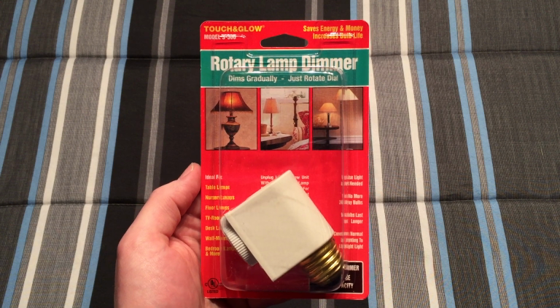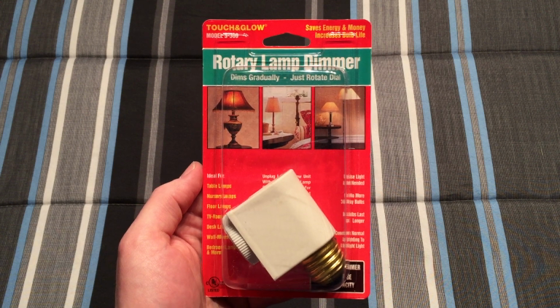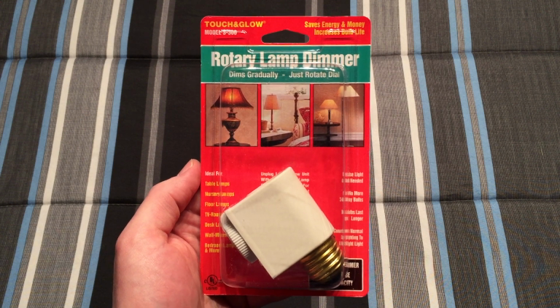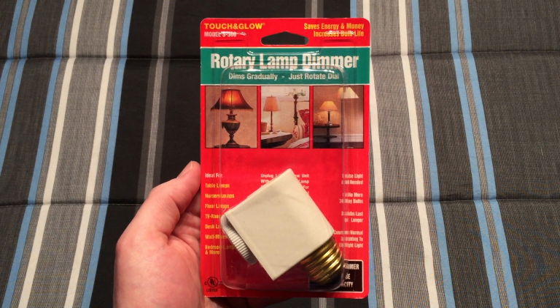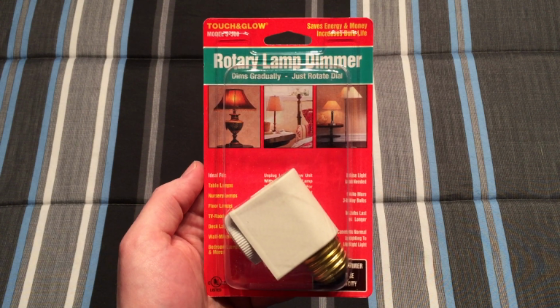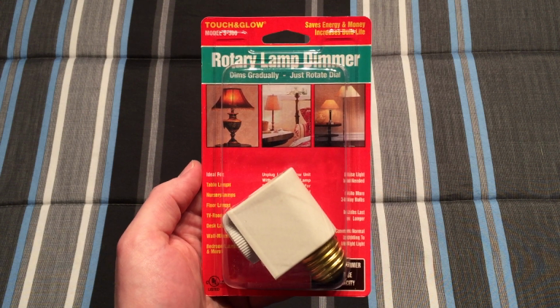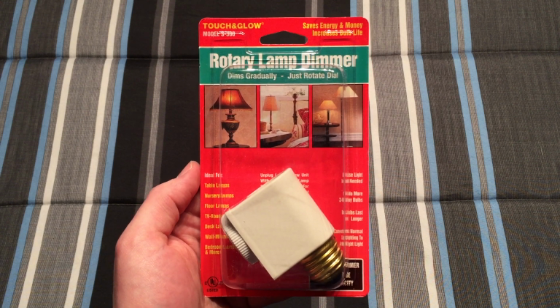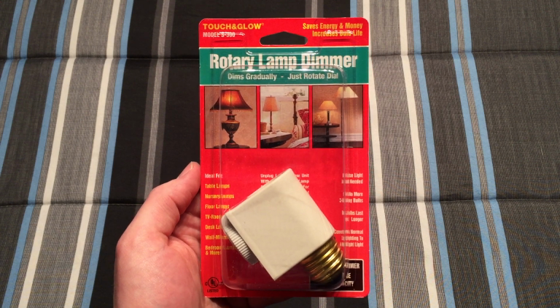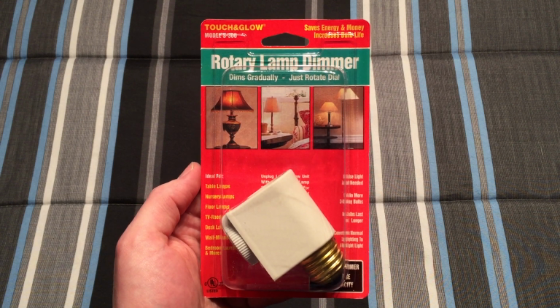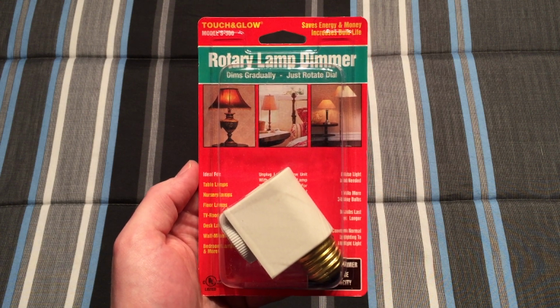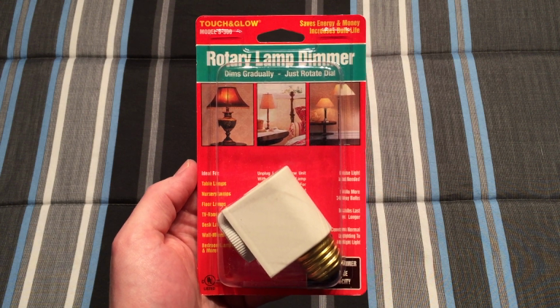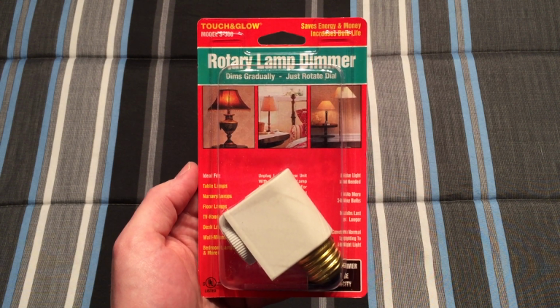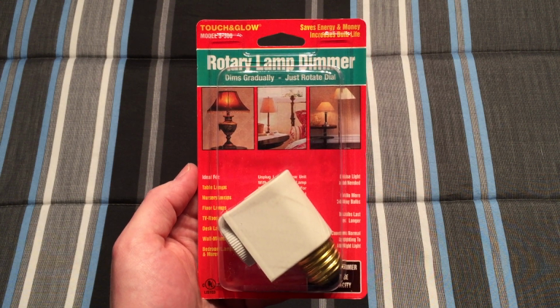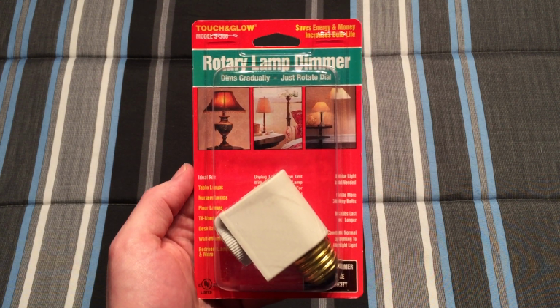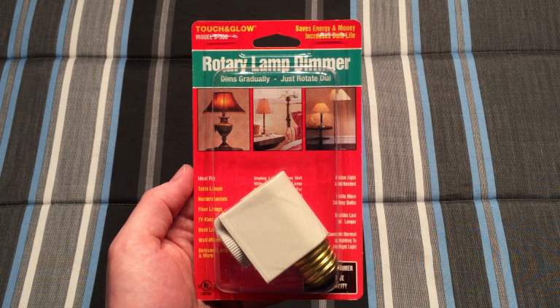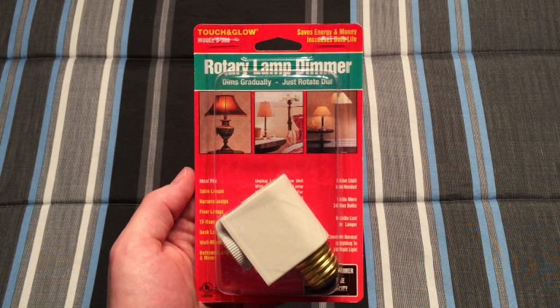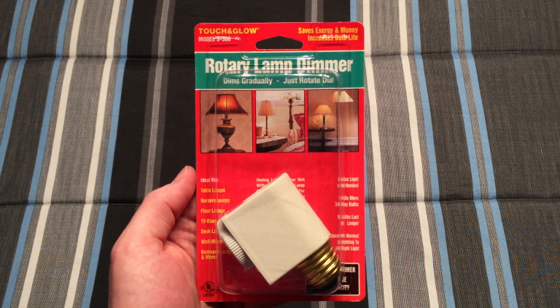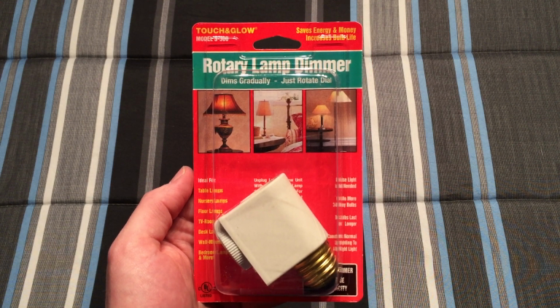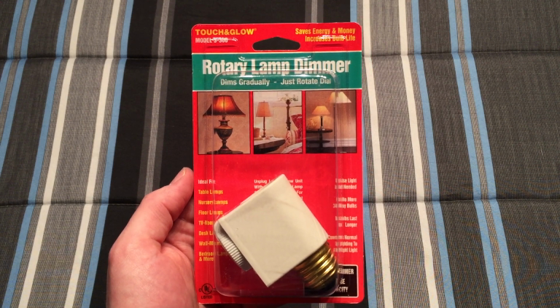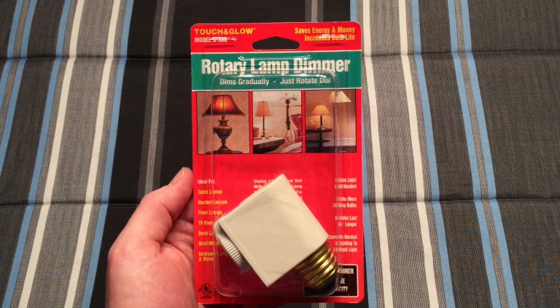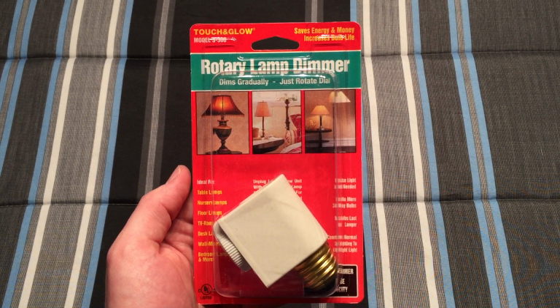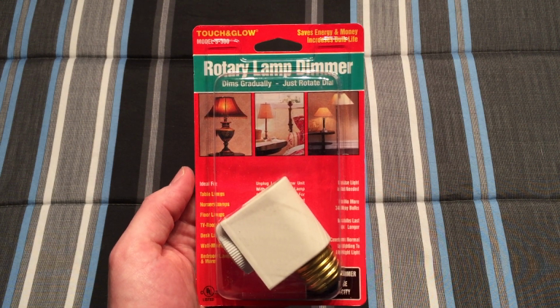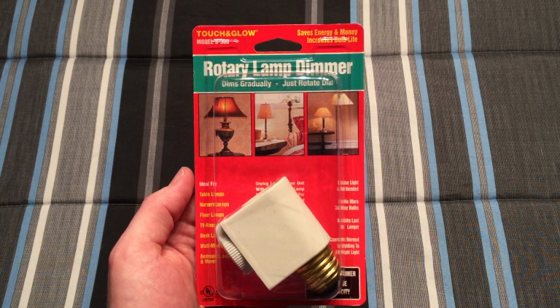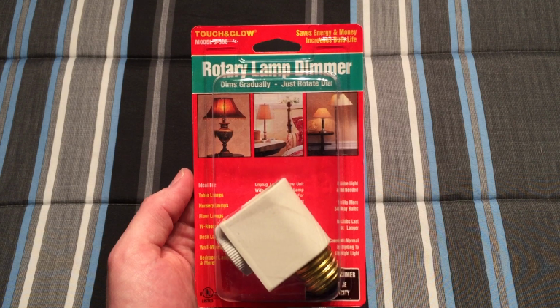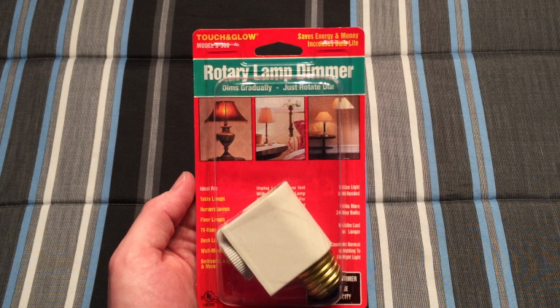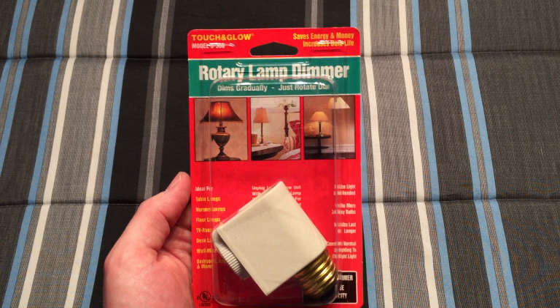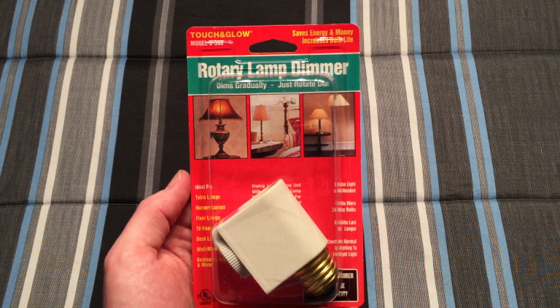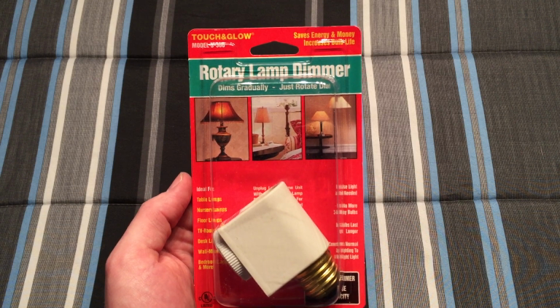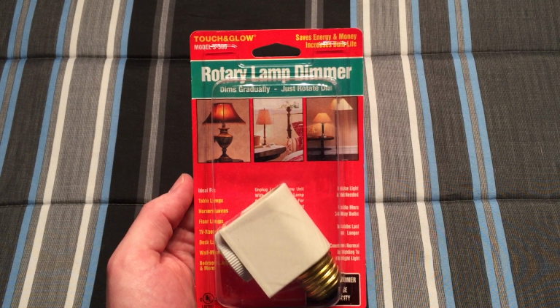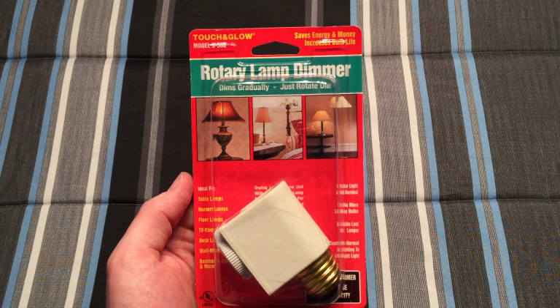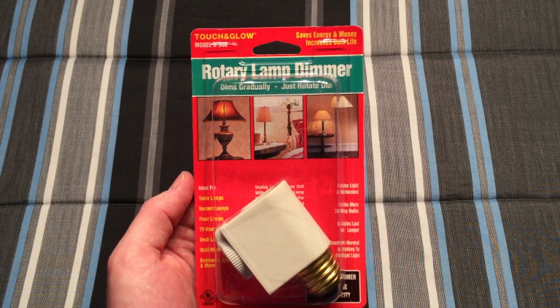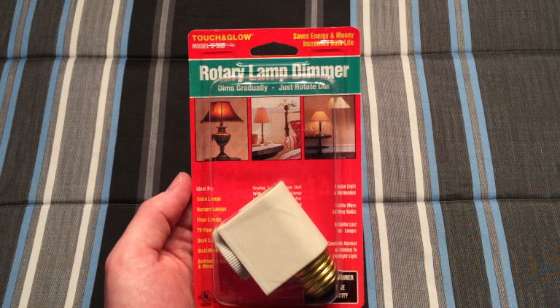Hello everybody, today I'm going to share with you this really interesting rotary lamp dimmer by Touch'n'Glow.